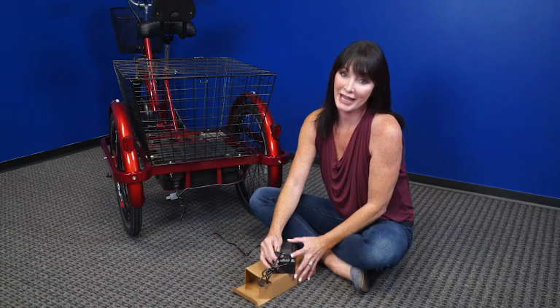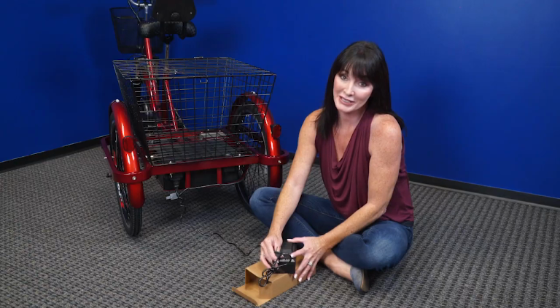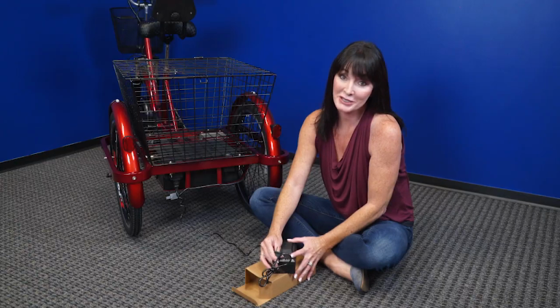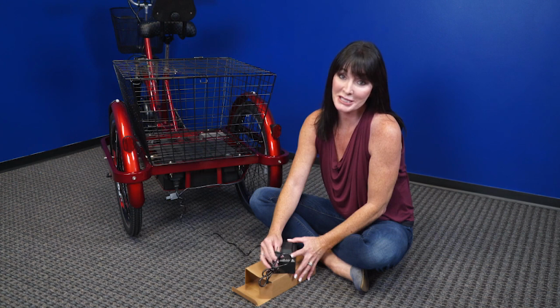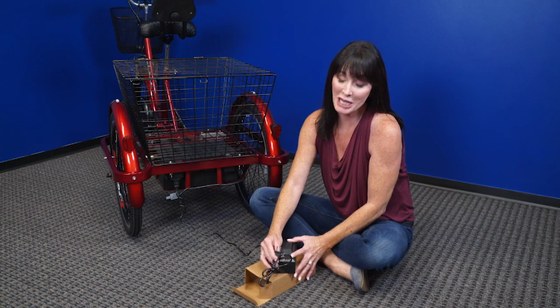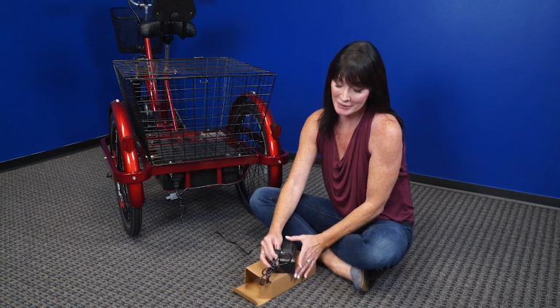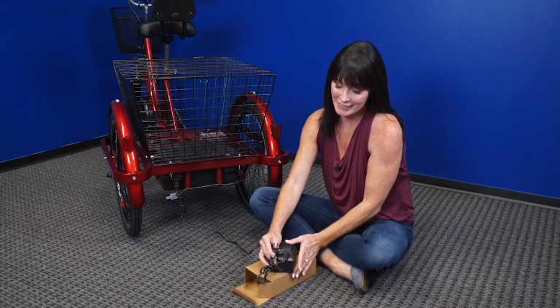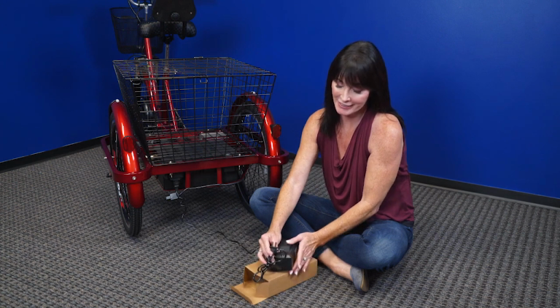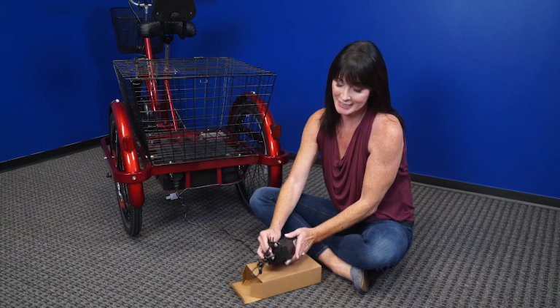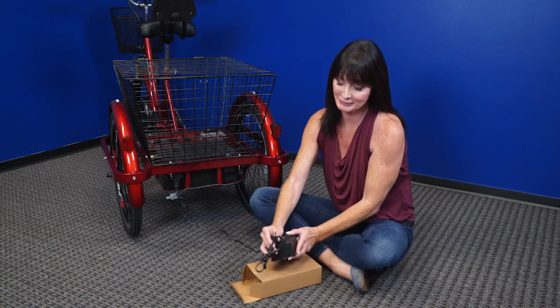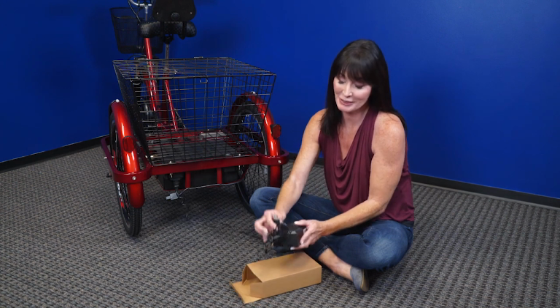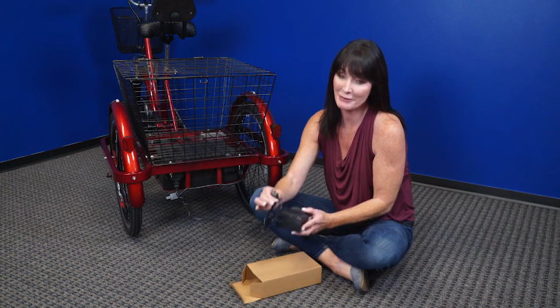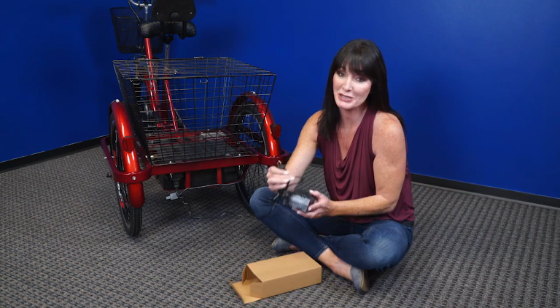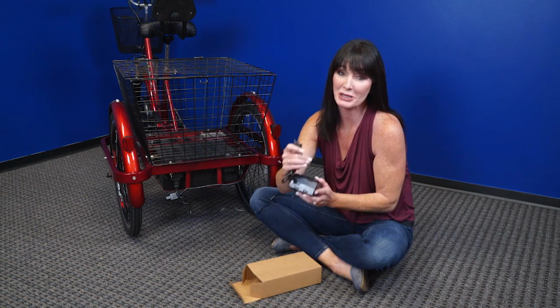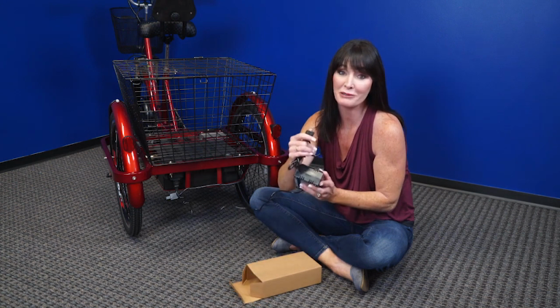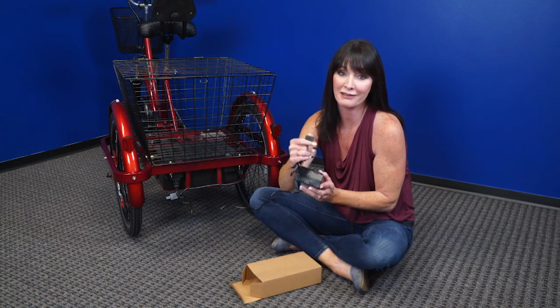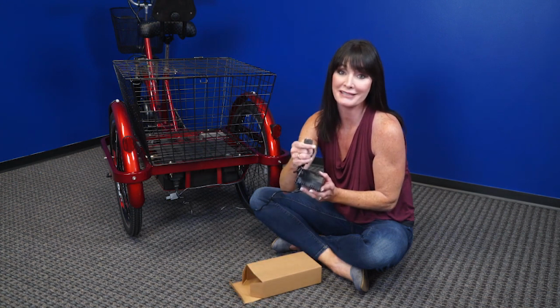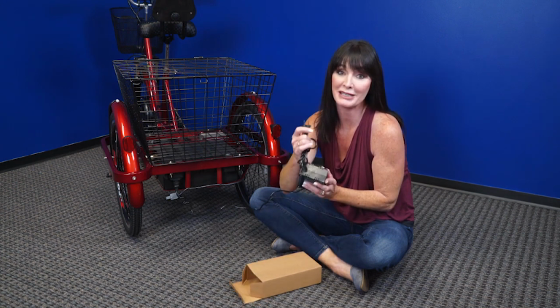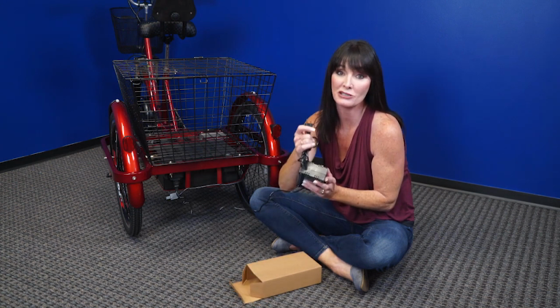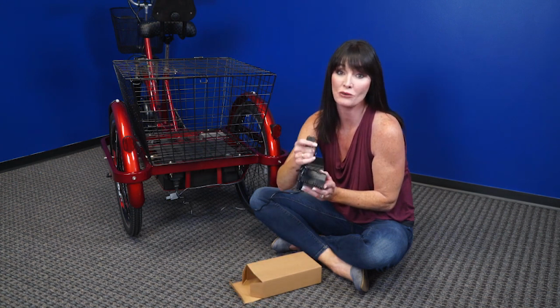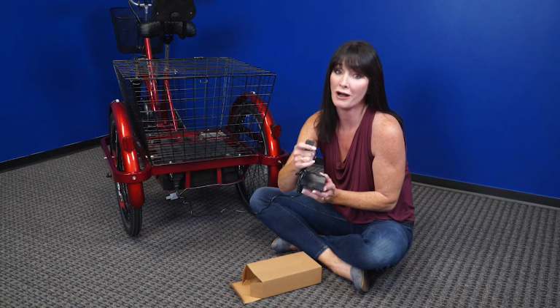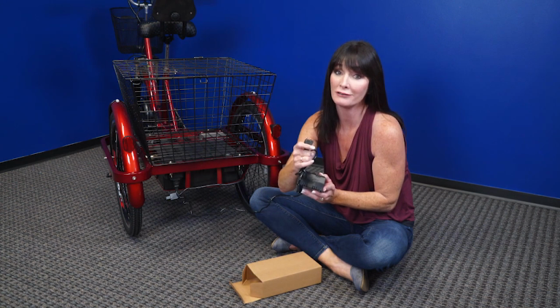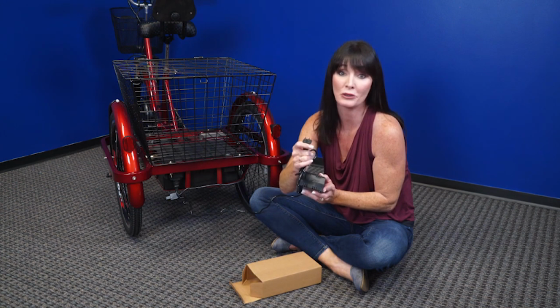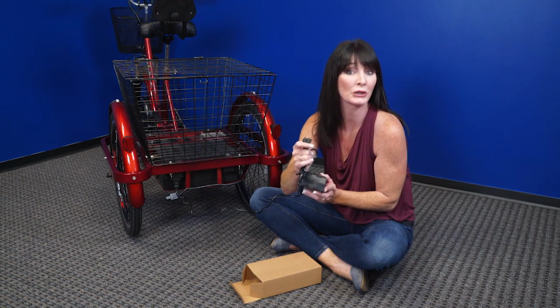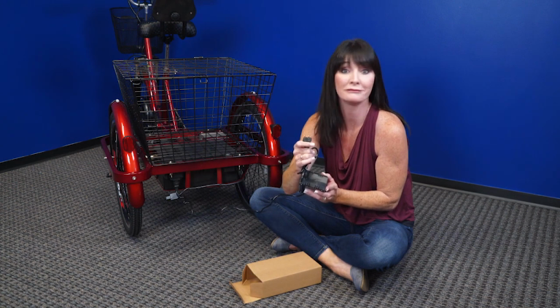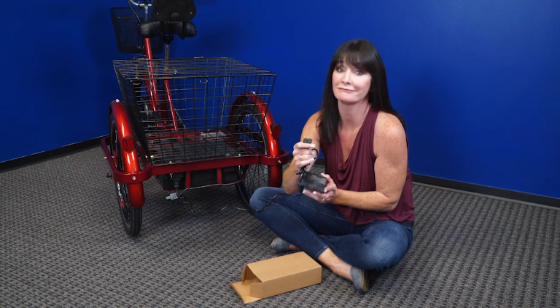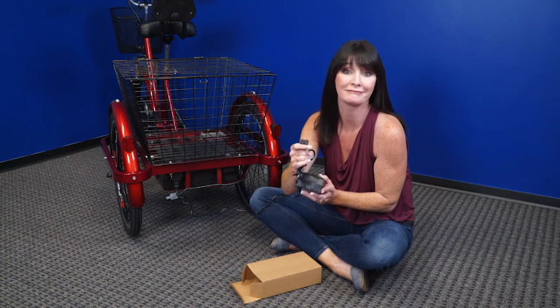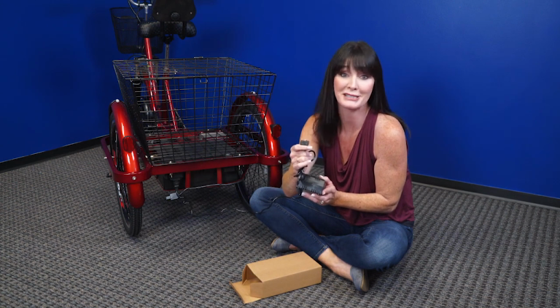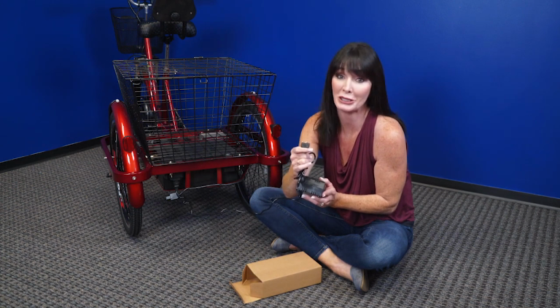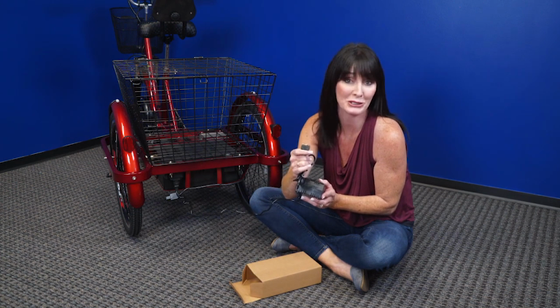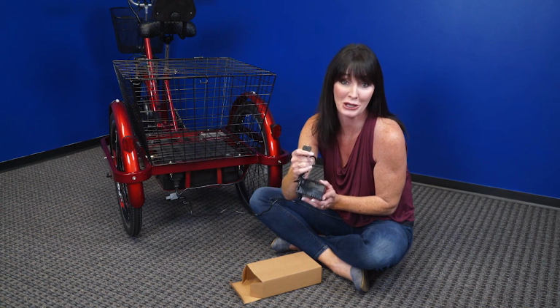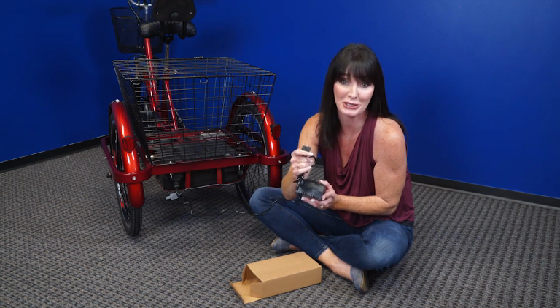I know this is common sense, but make sure you plug this into the wall or it's not going to charge.